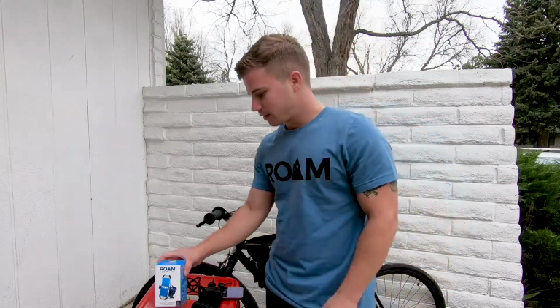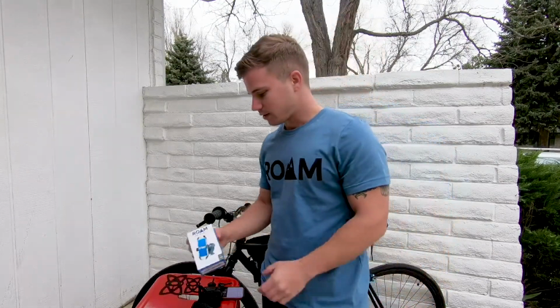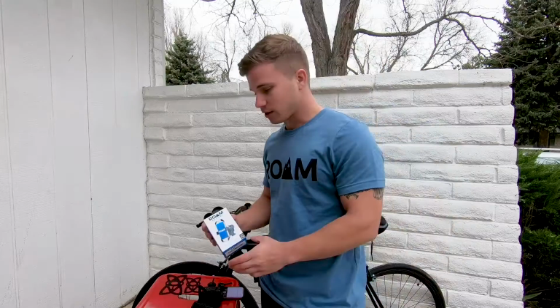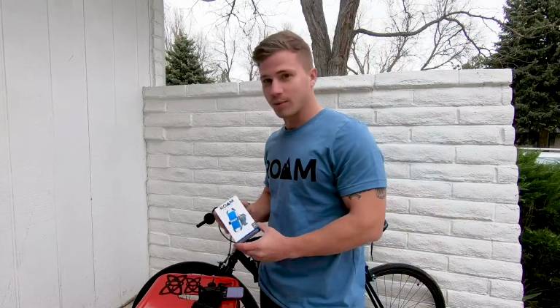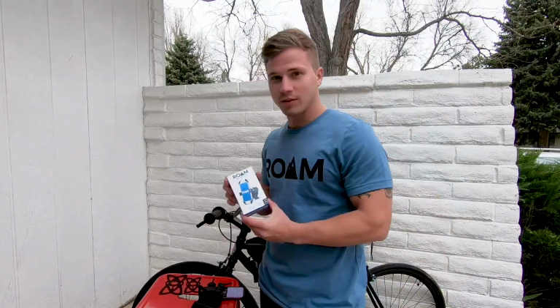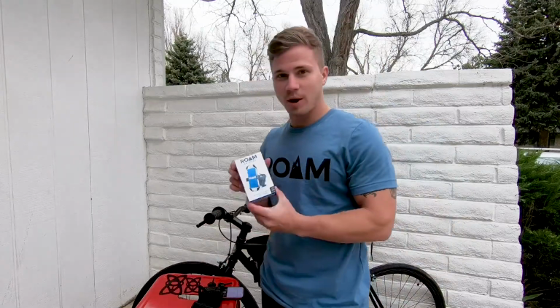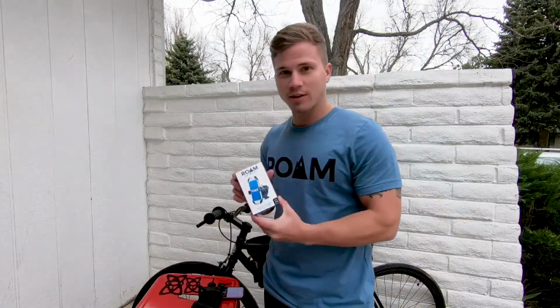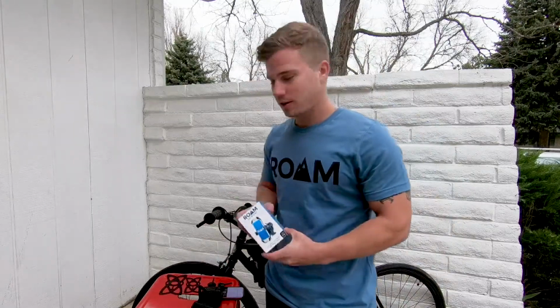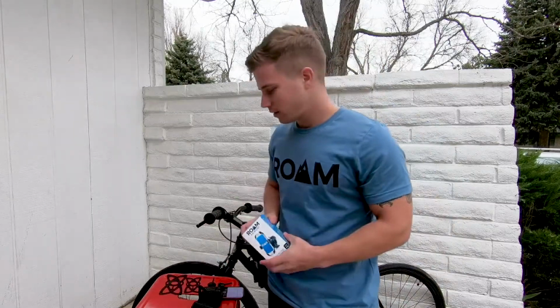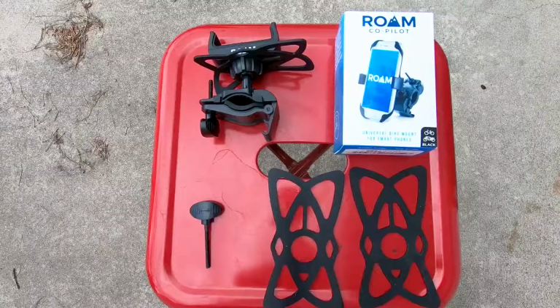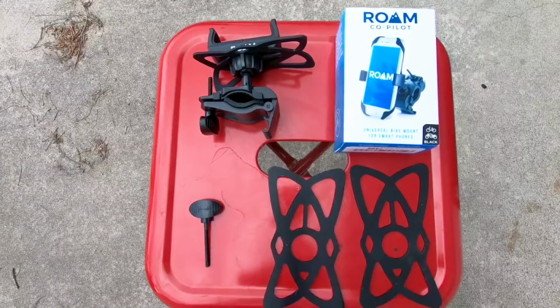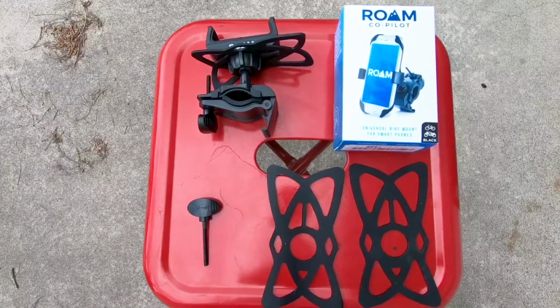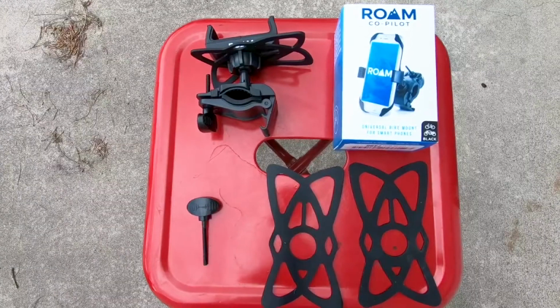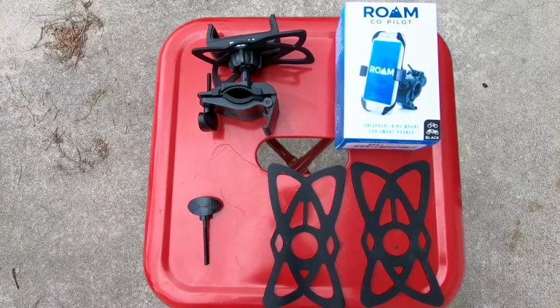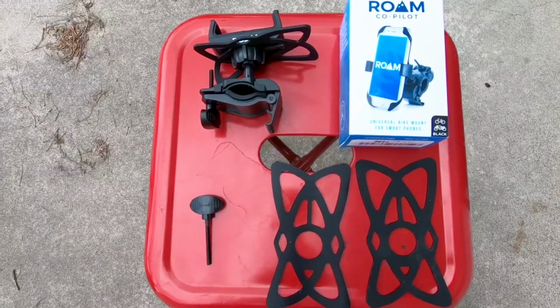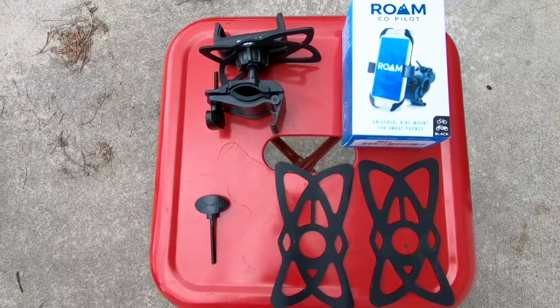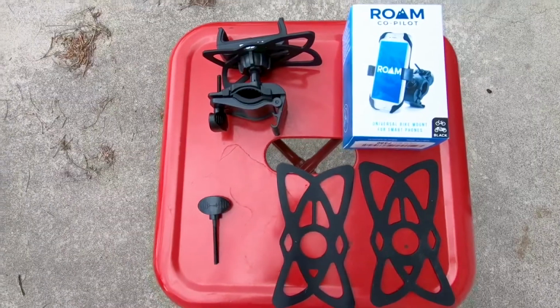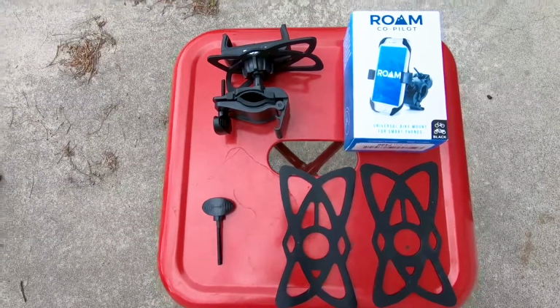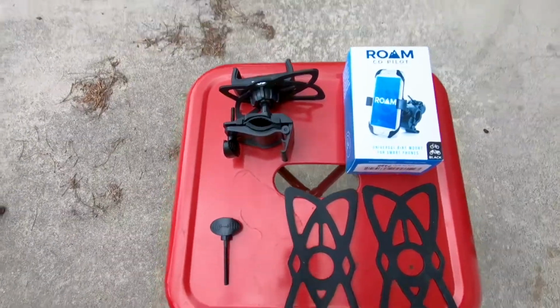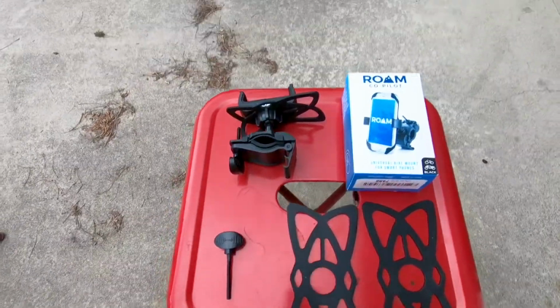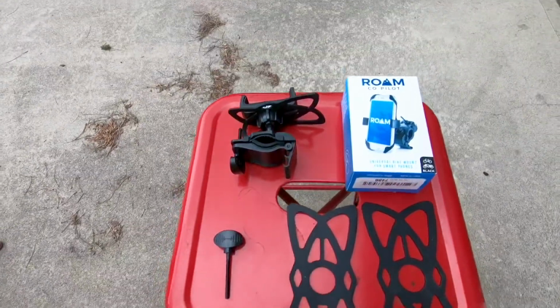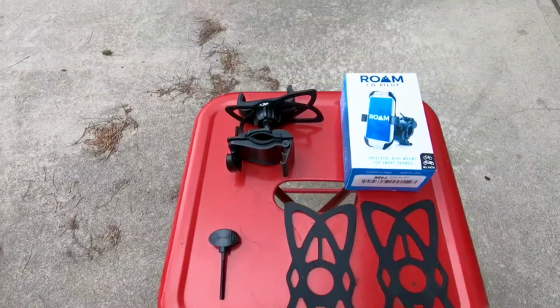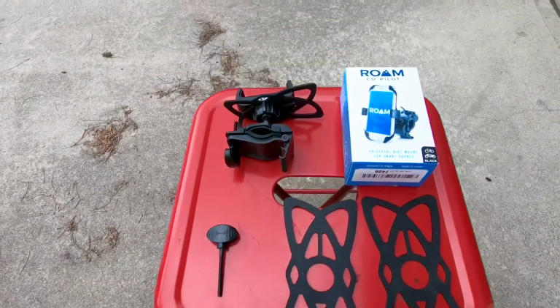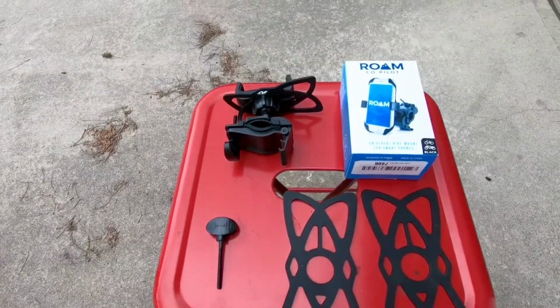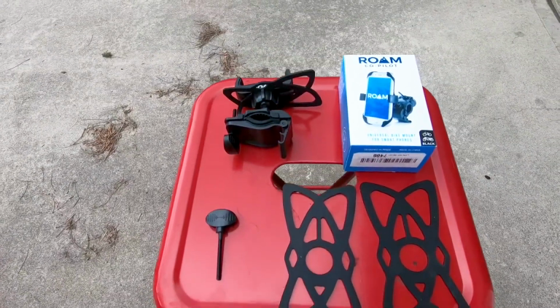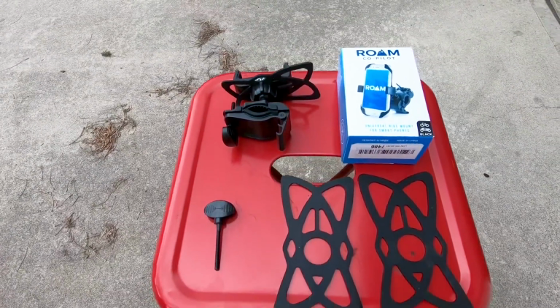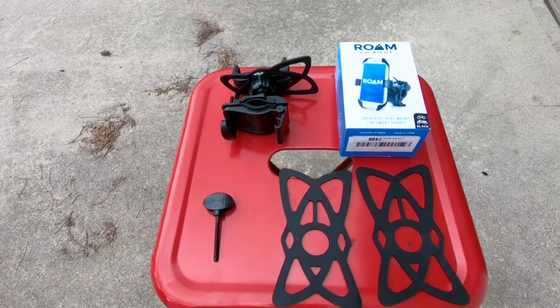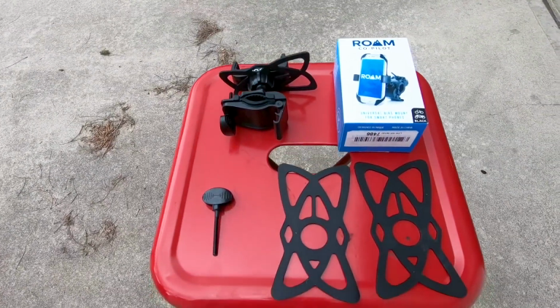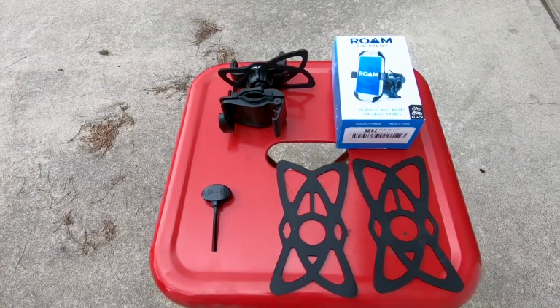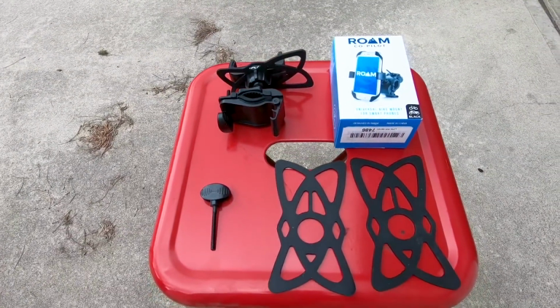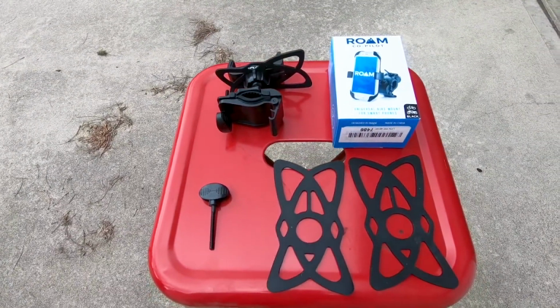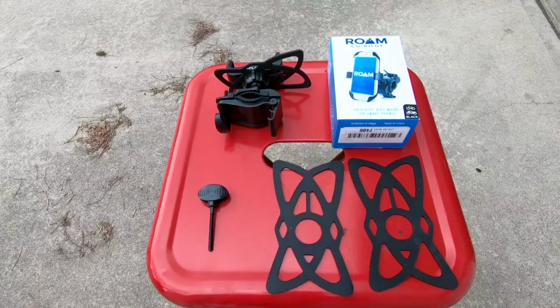It's going to come in this box. This is everything you're going to get in the box: two different silicone nets, two different screw sizes.